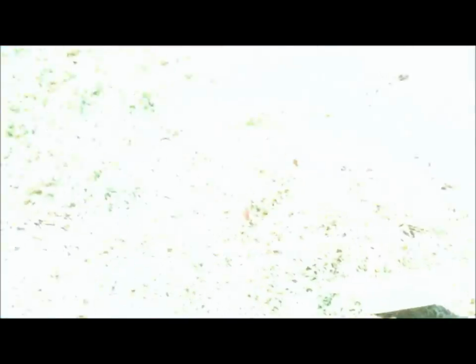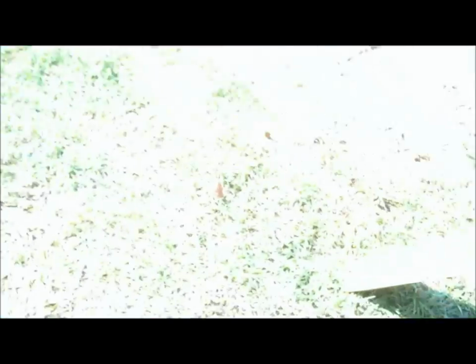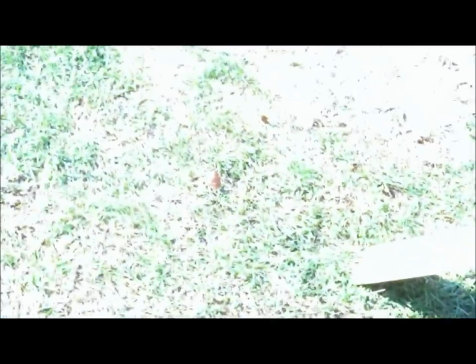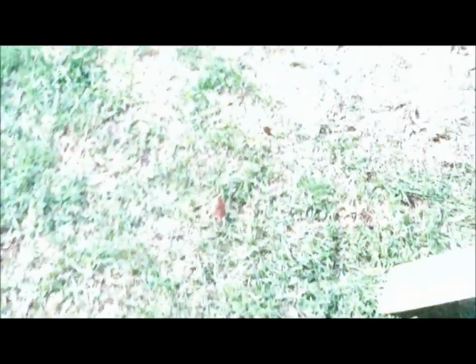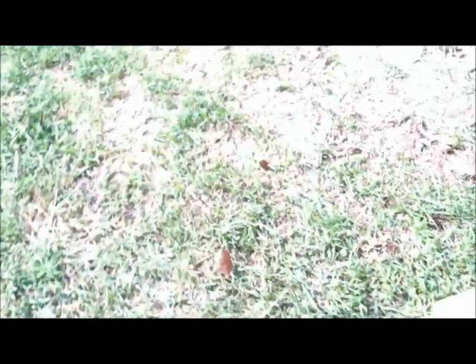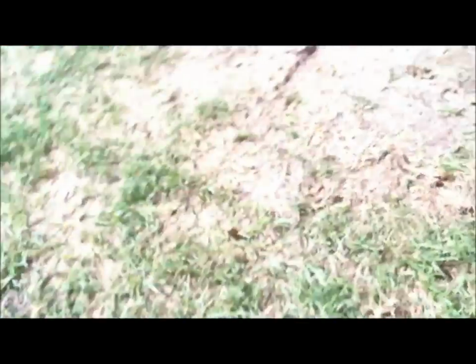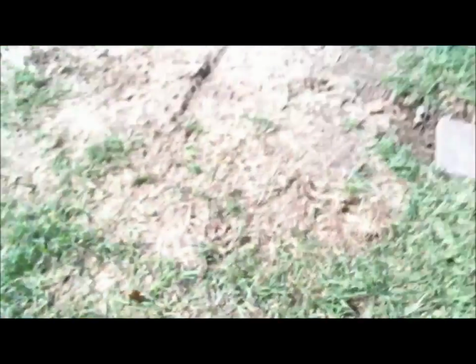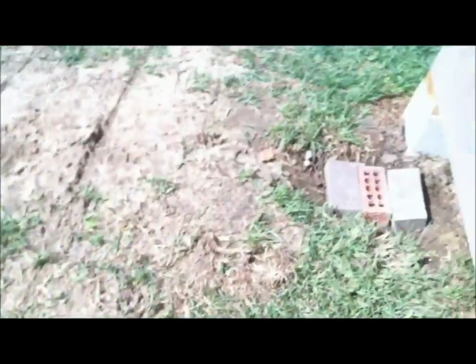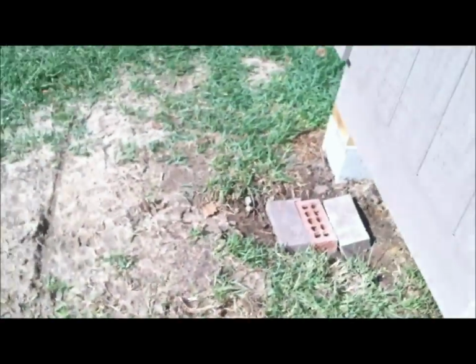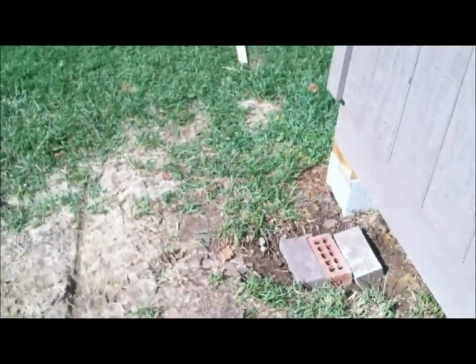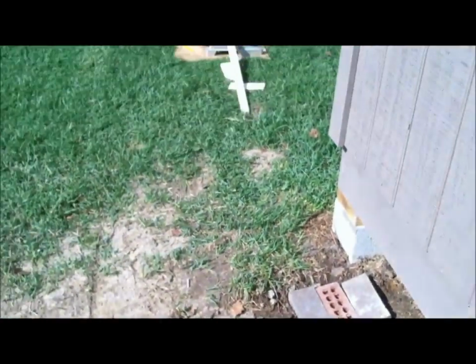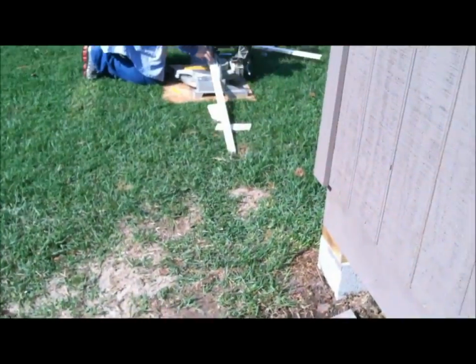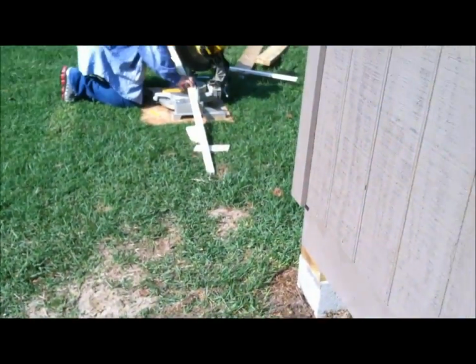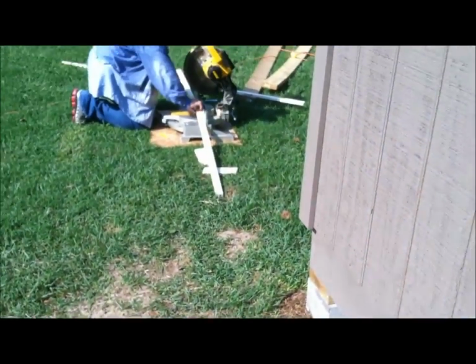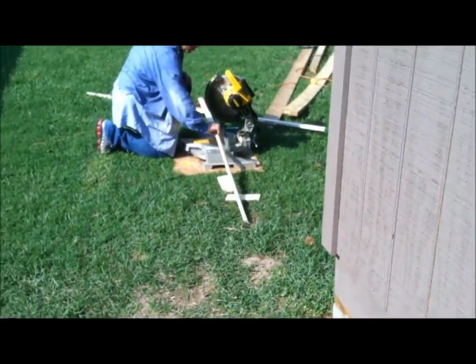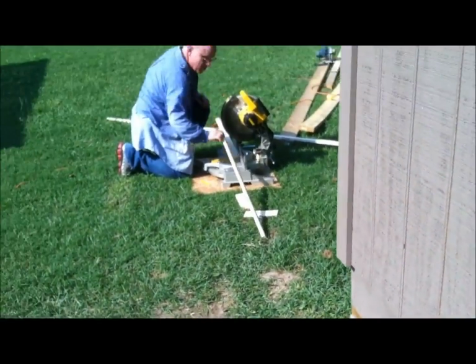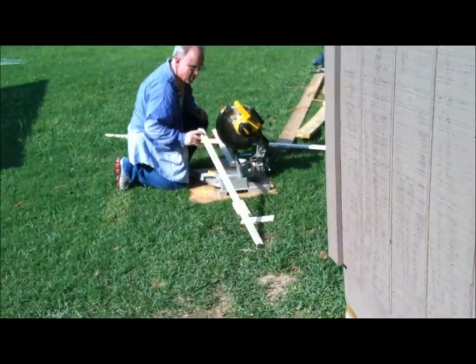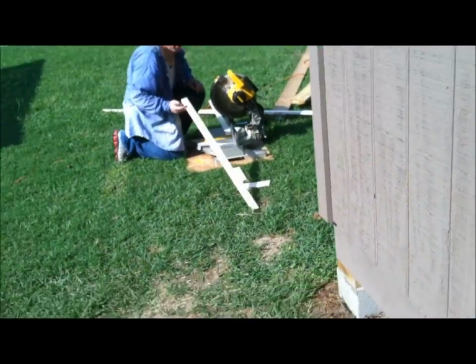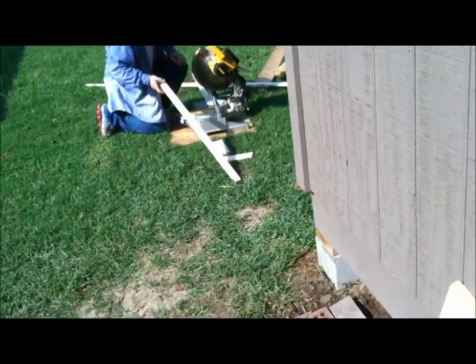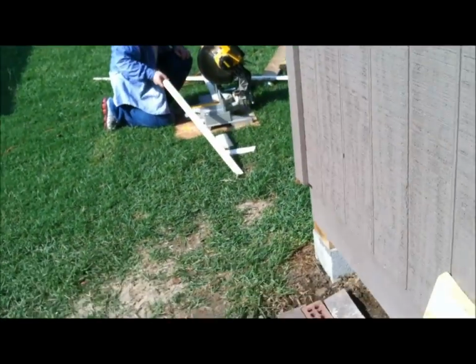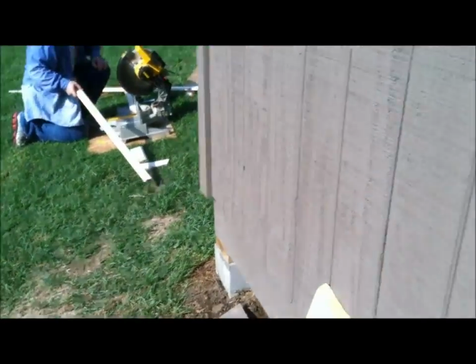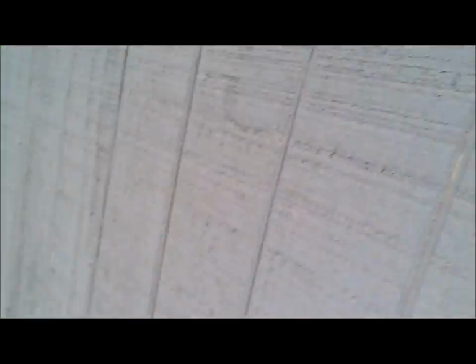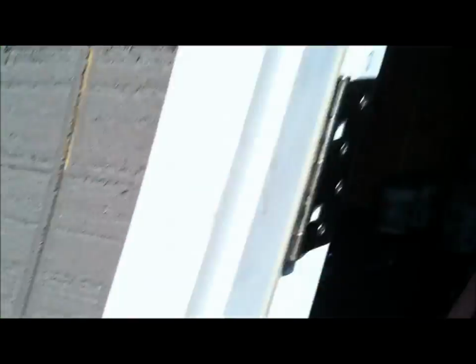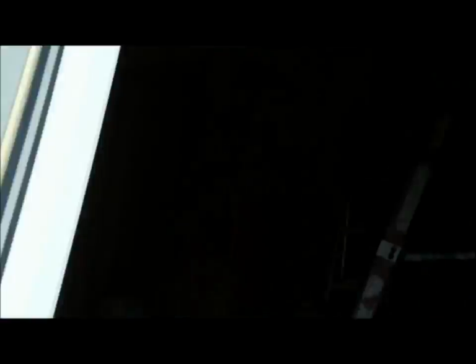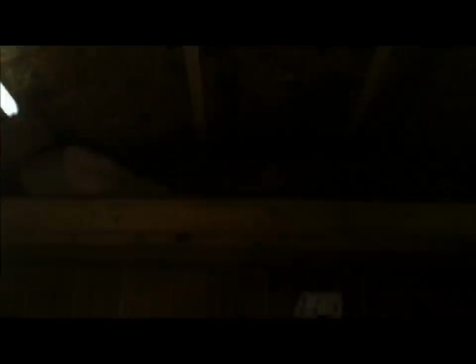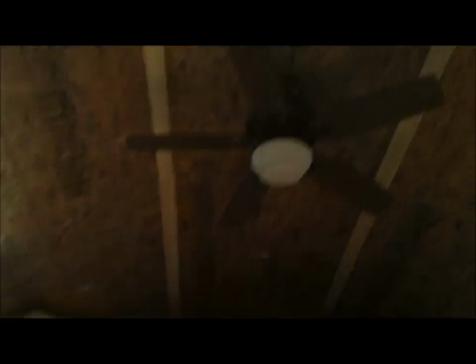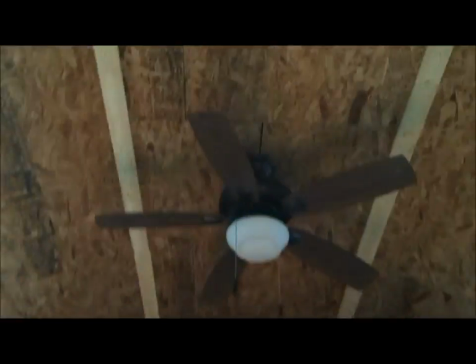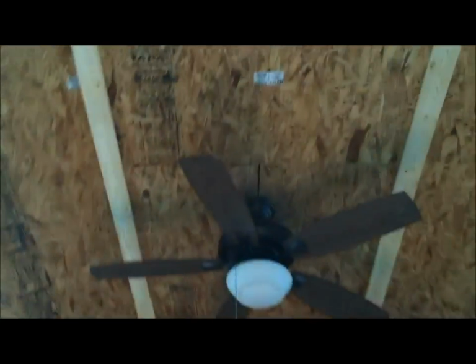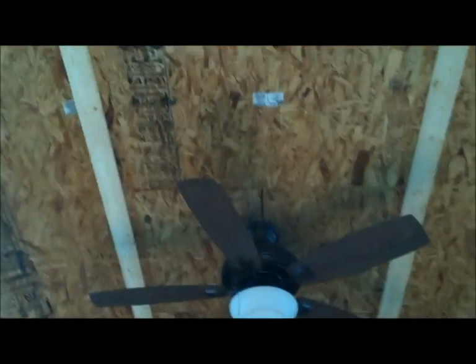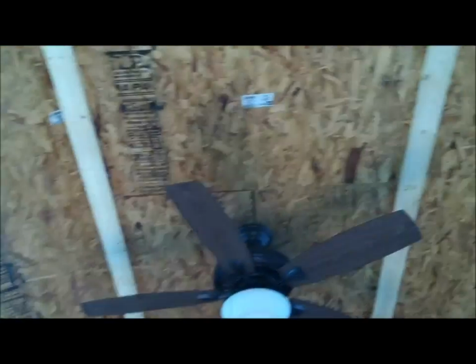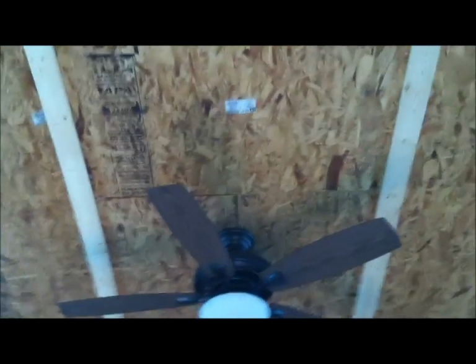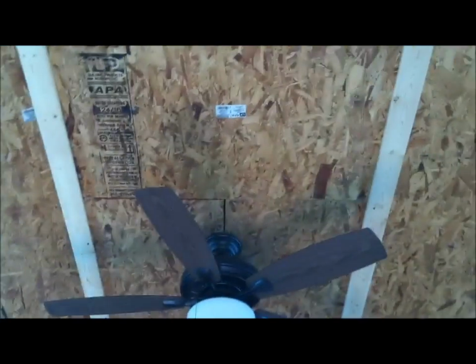Dan's out here cutting some more support sections and we're gonna put them up and brace them in.